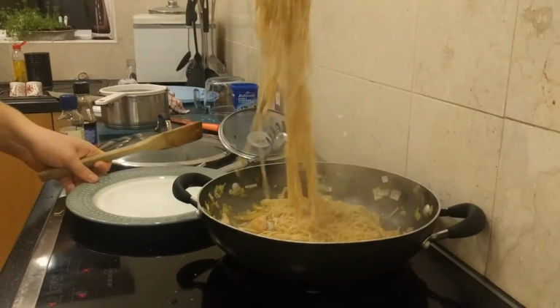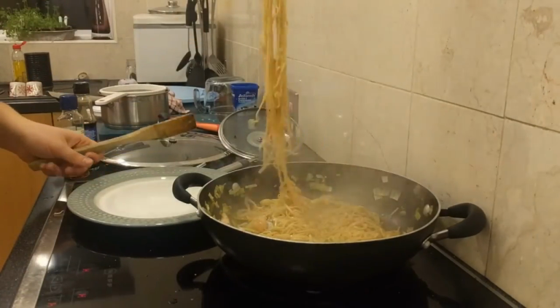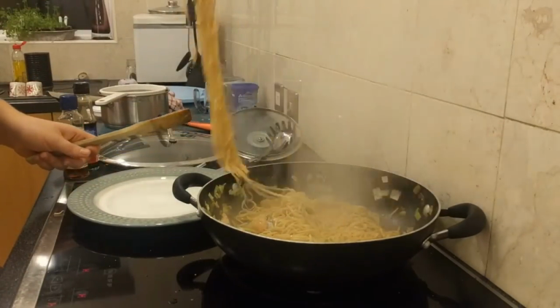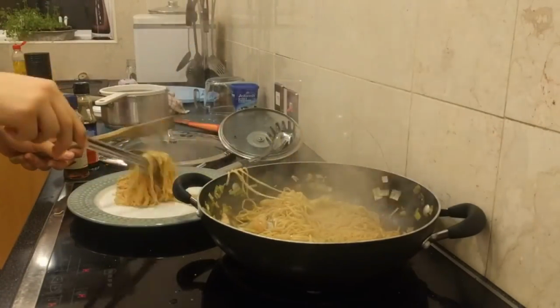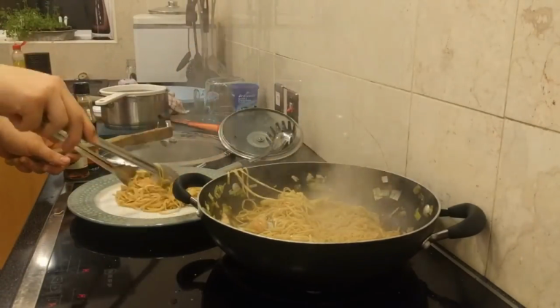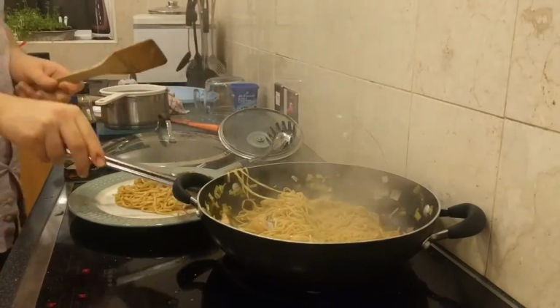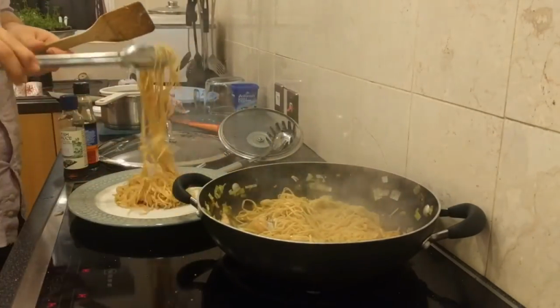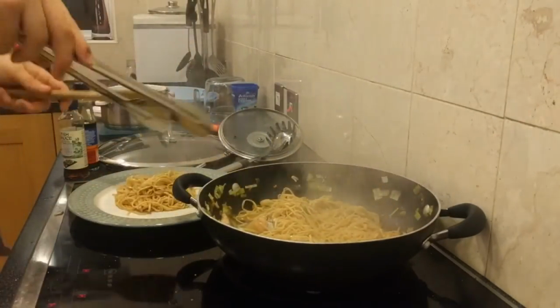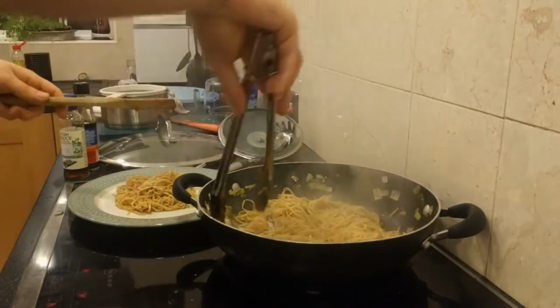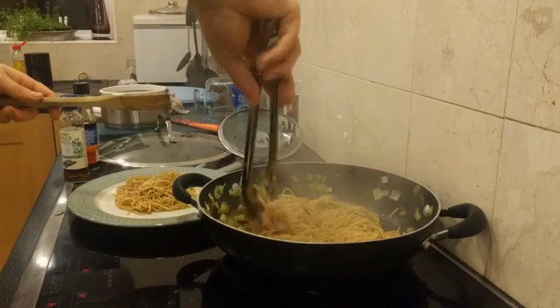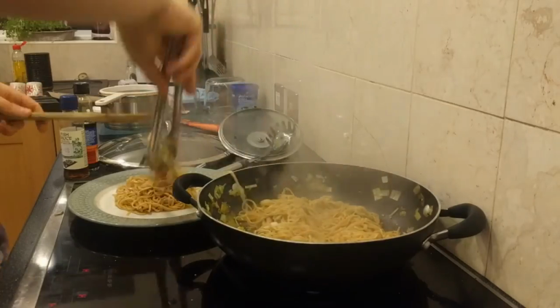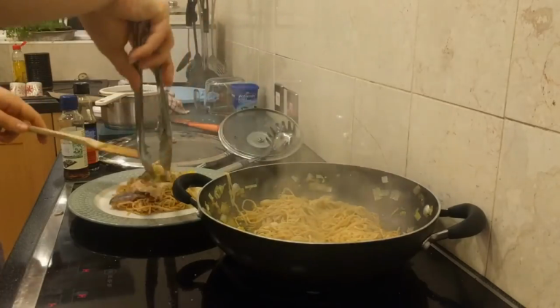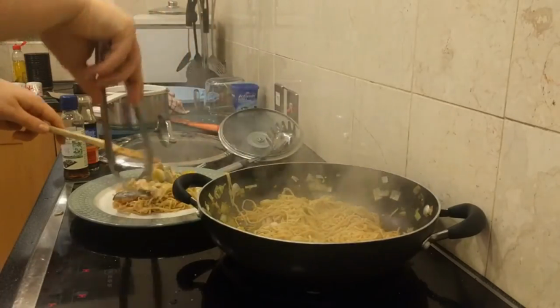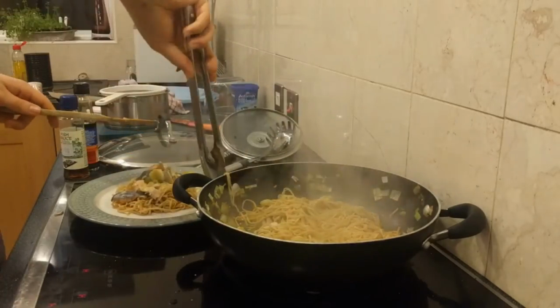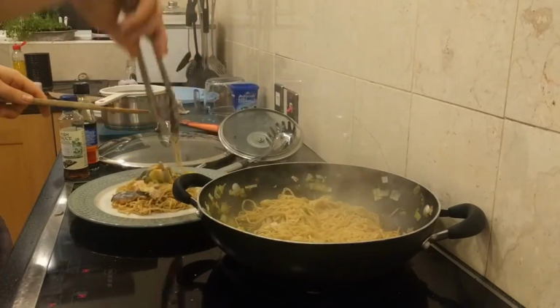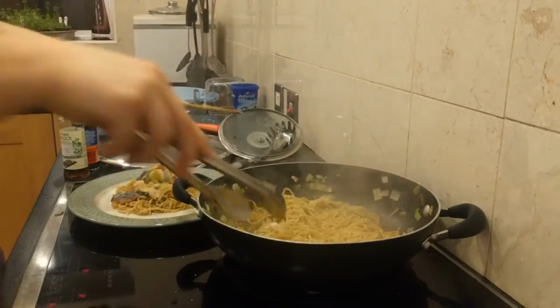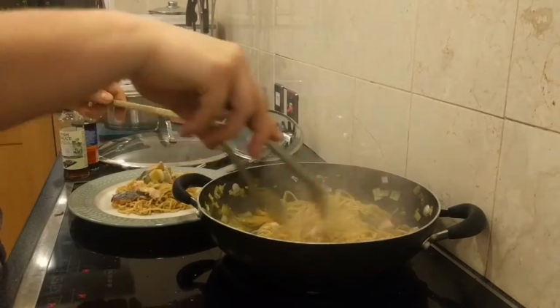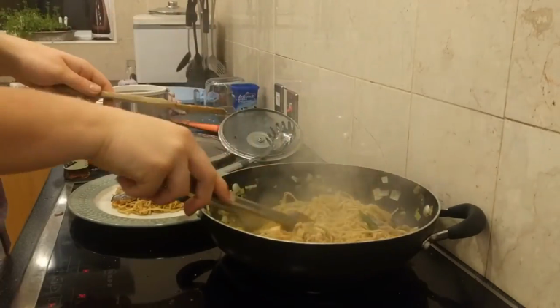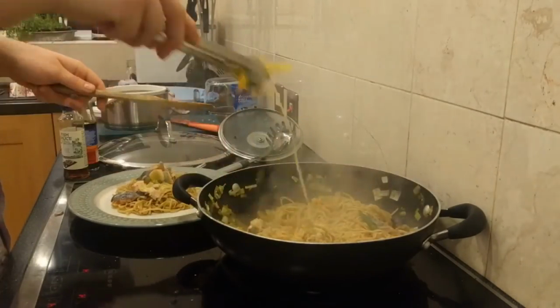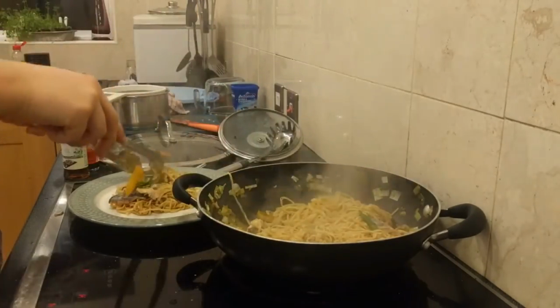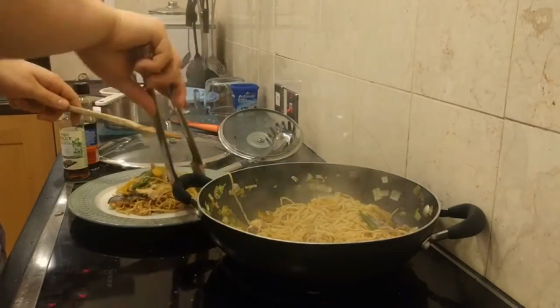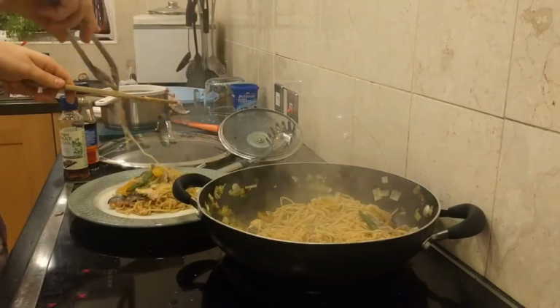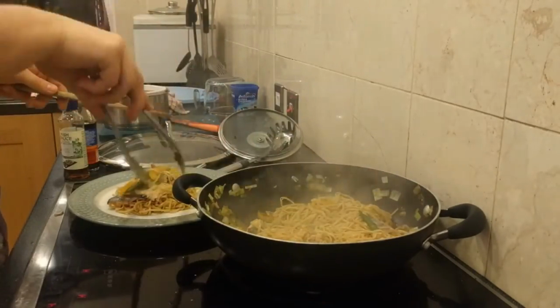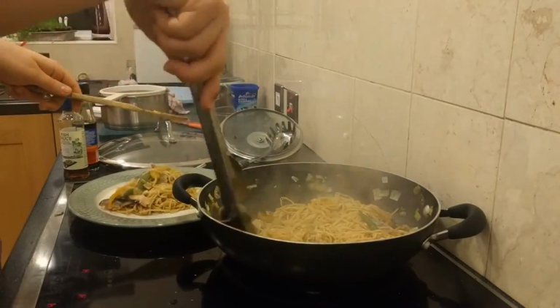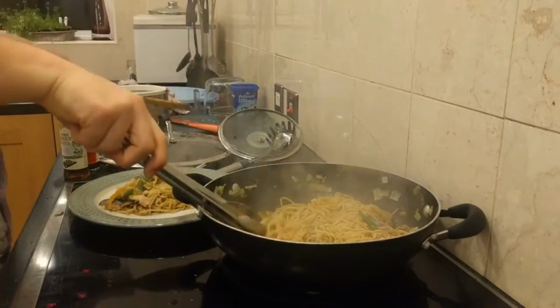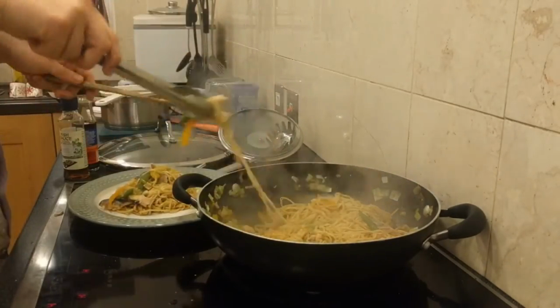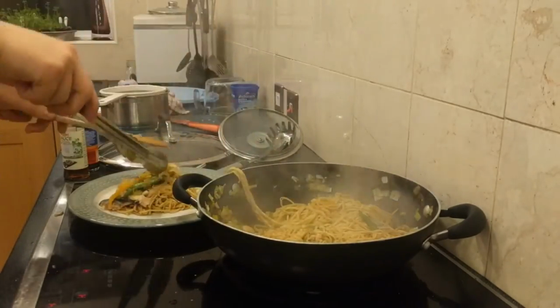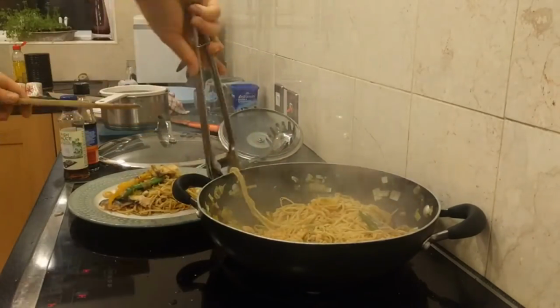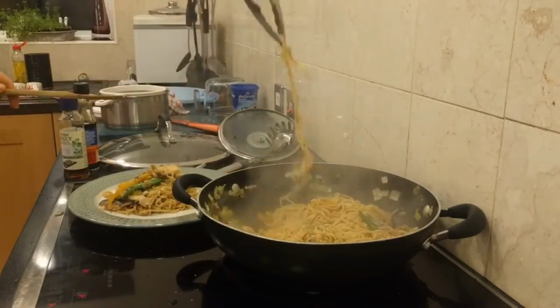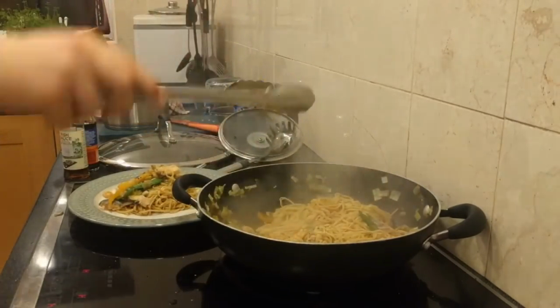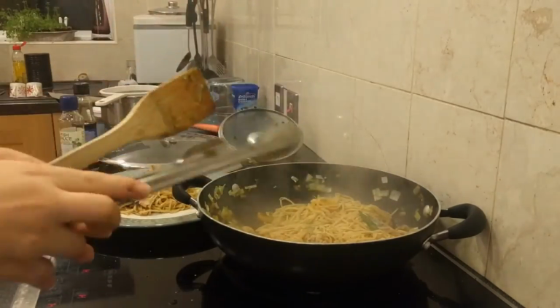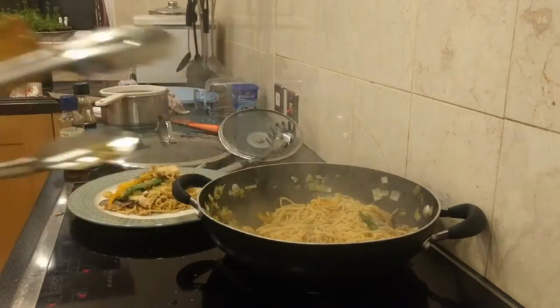And now it's time to plate up. Add some noodles with your tongs, add a bit of the topping on top, and admire your handiwork.